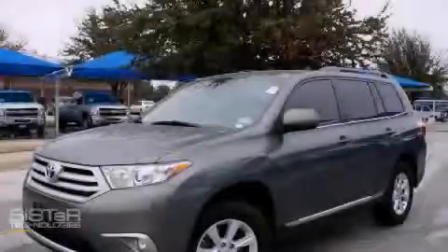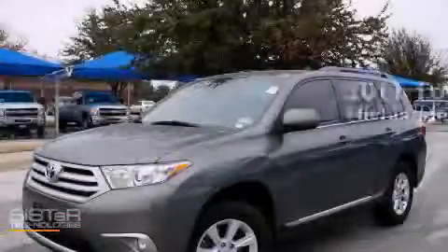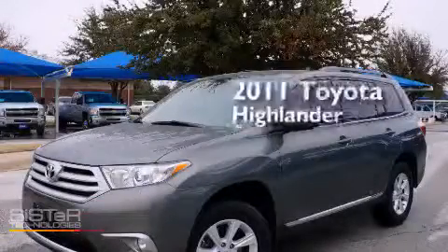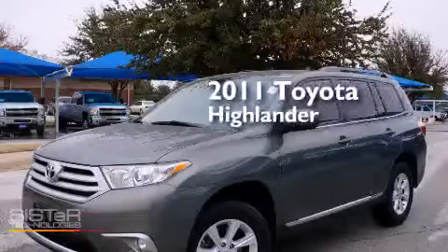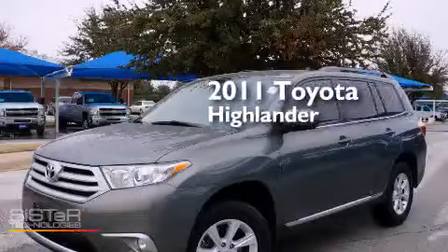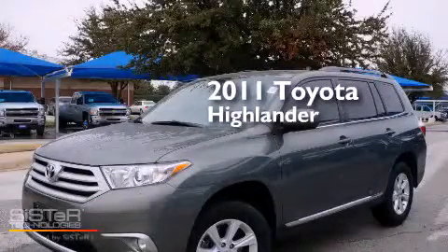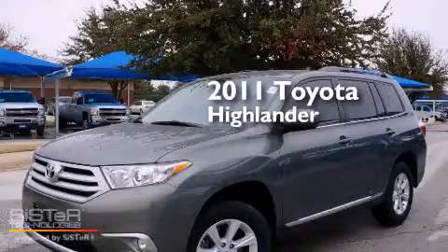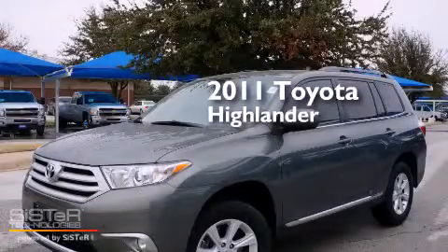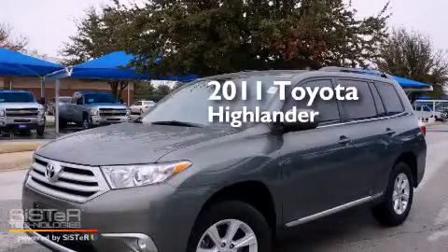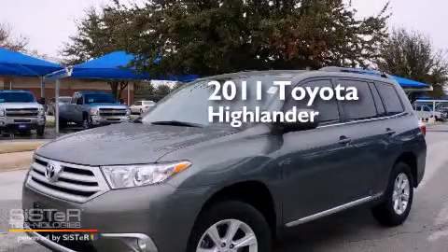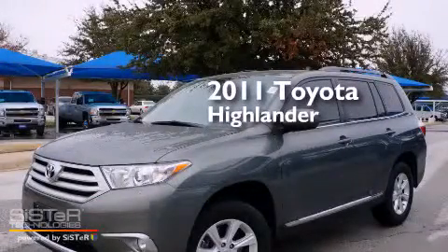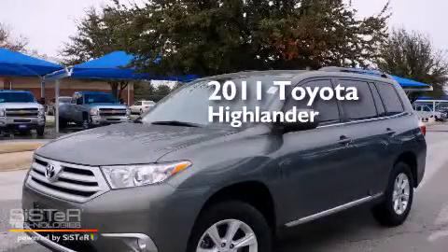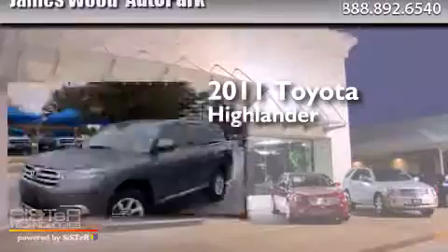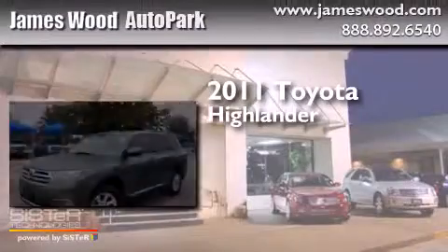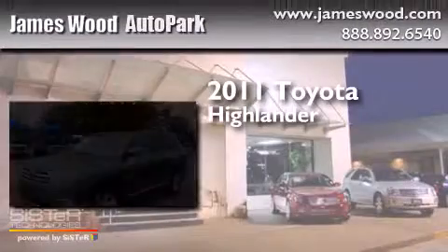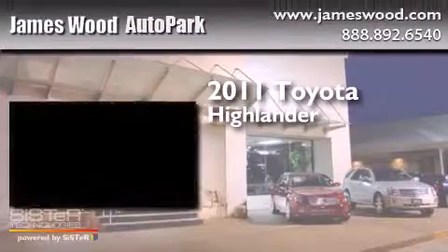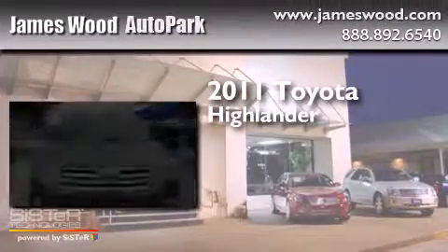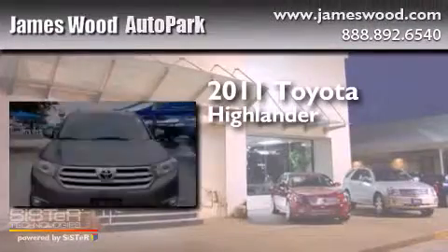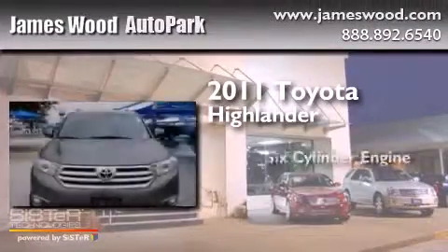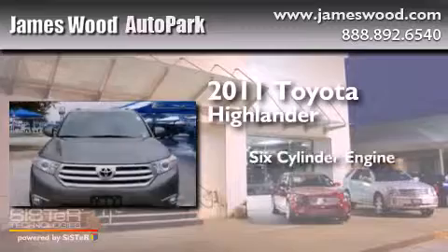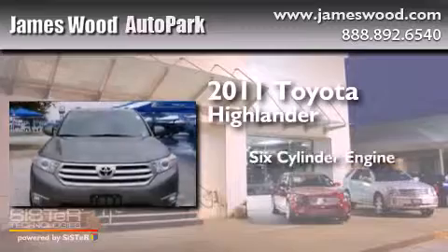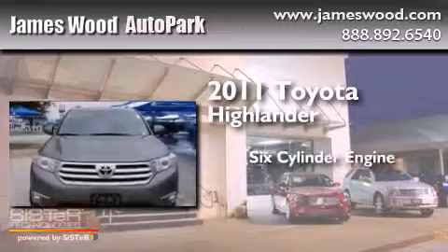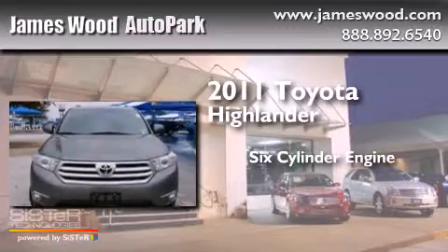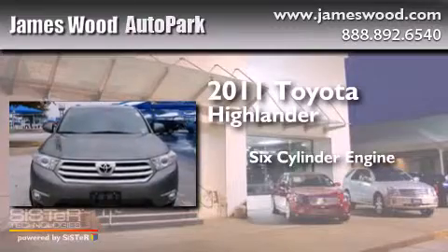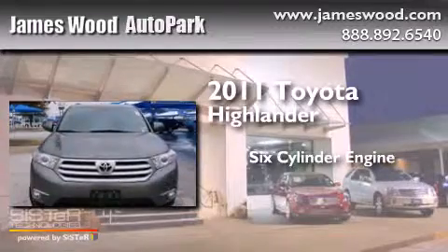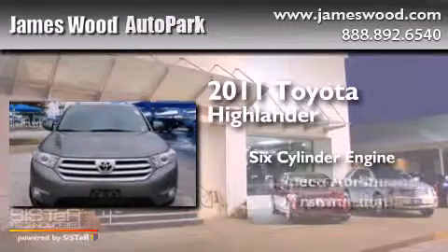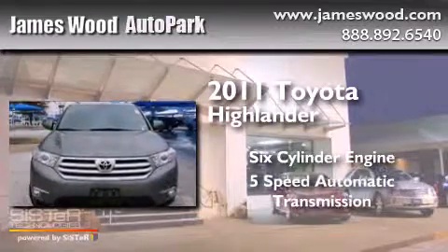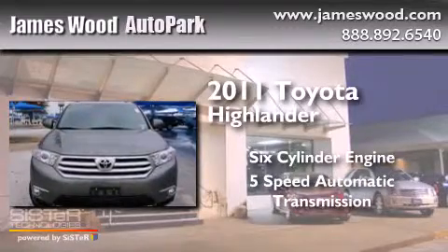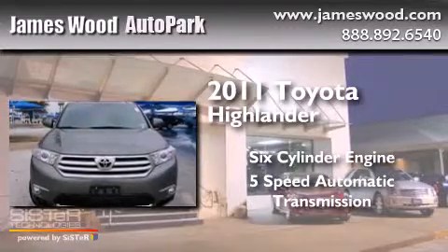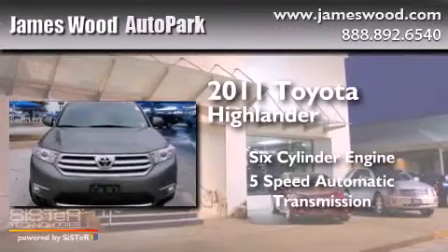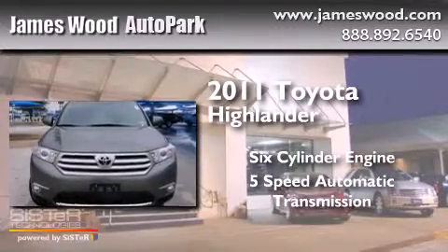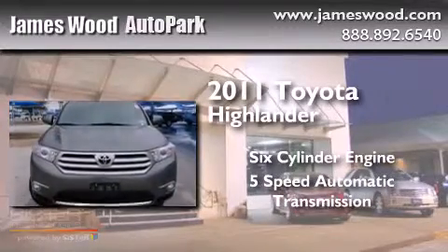This is a 2011 Toyota Highlander. It has a six-cylinder engine and a five-speed automatic transmission.